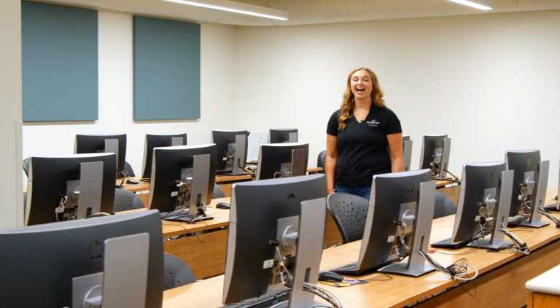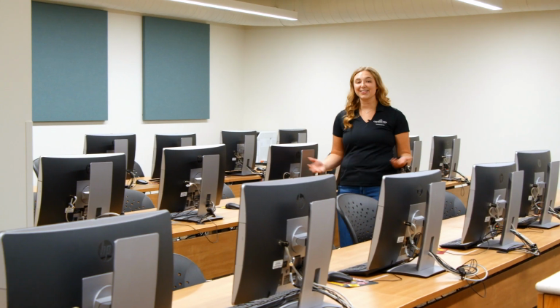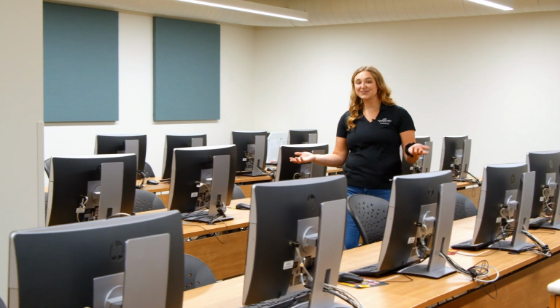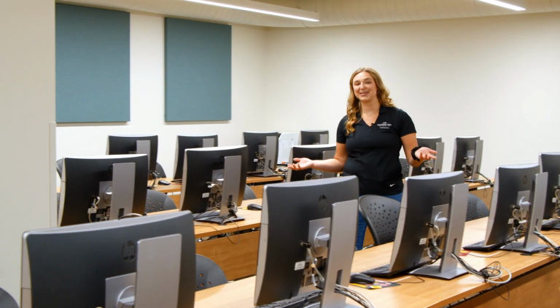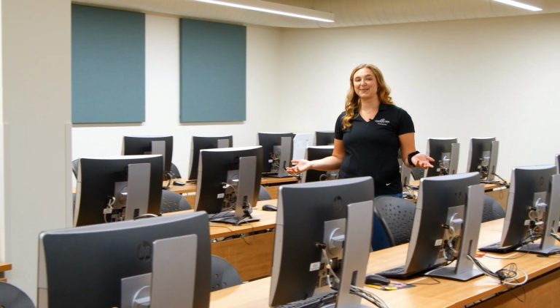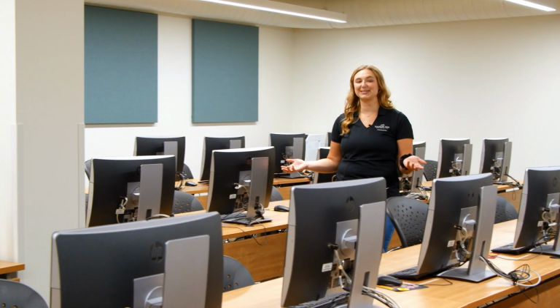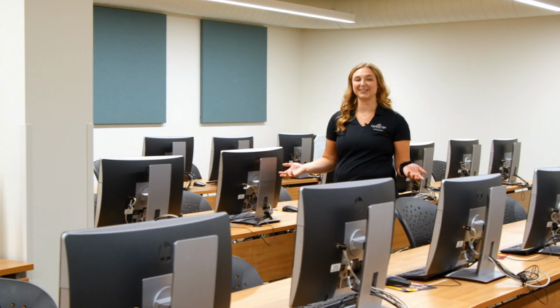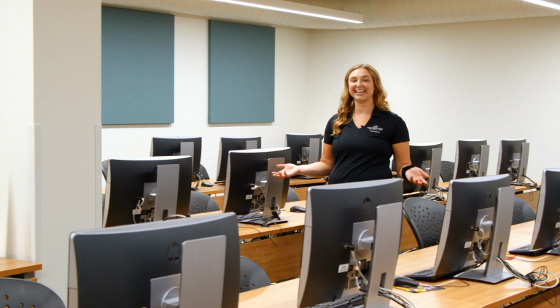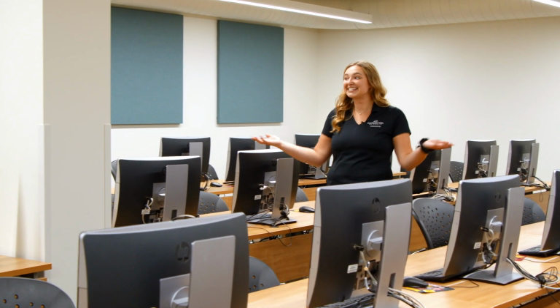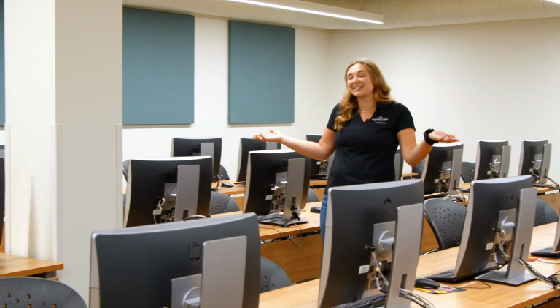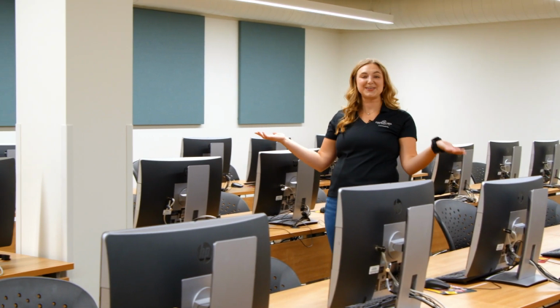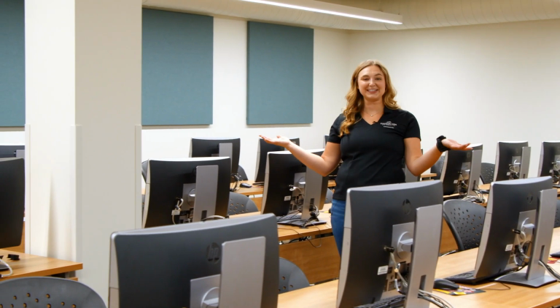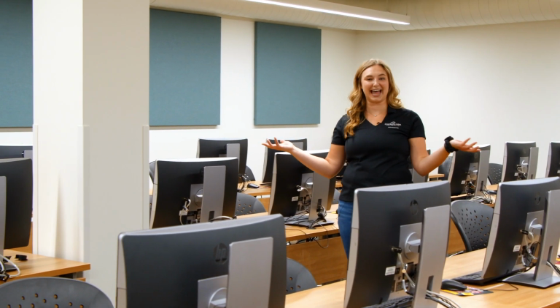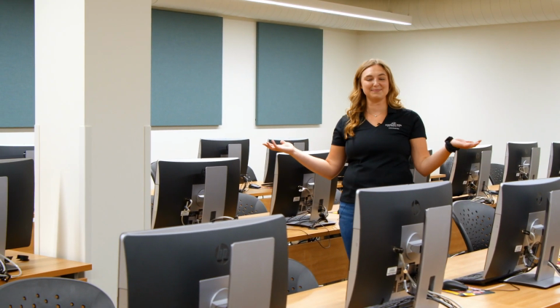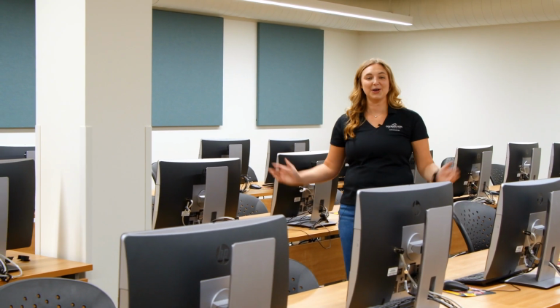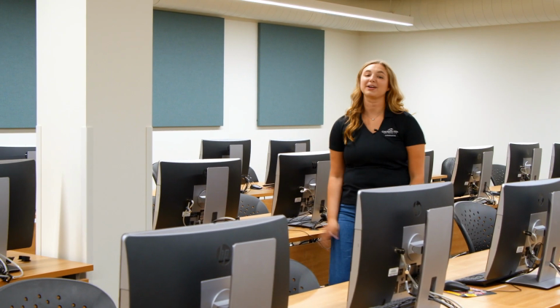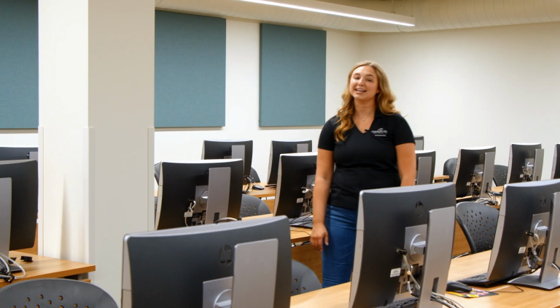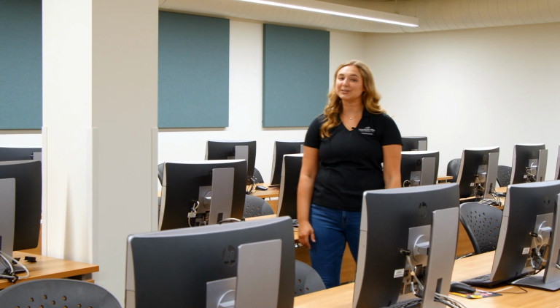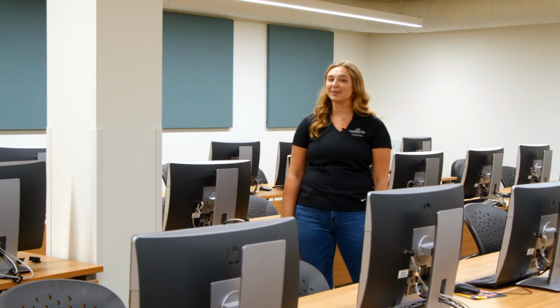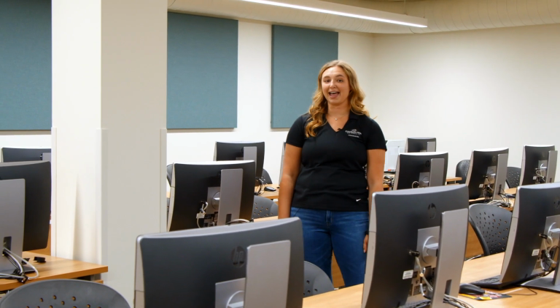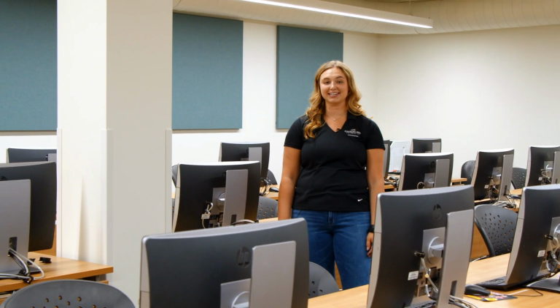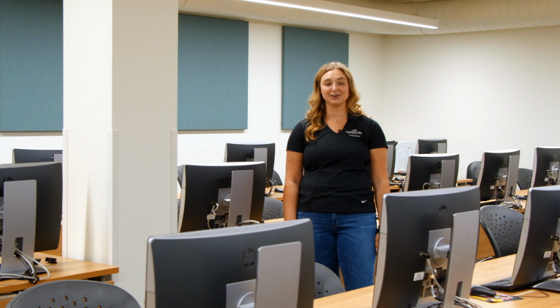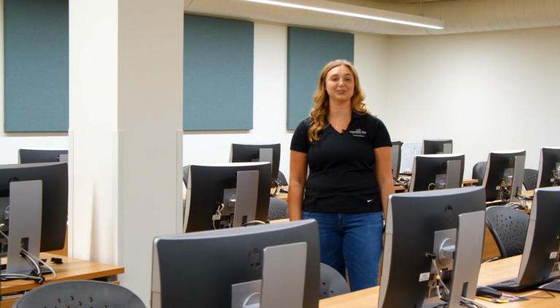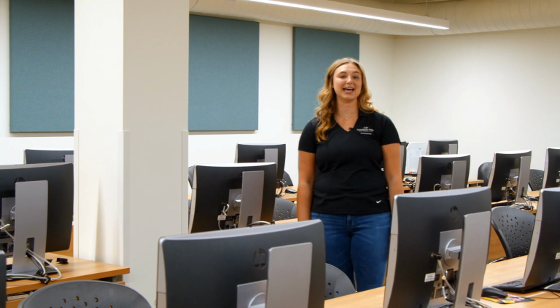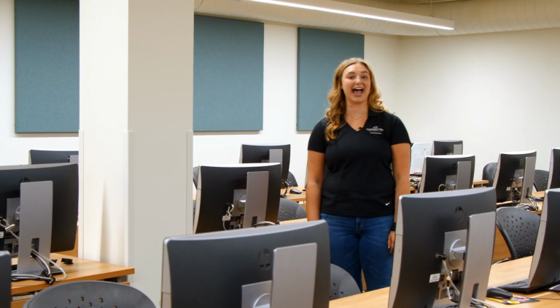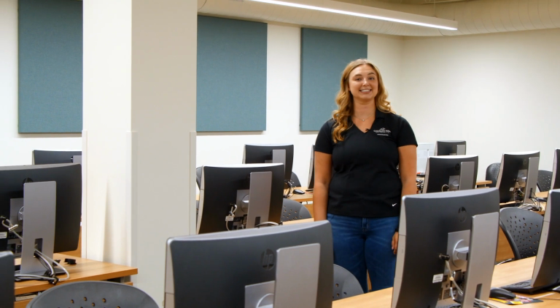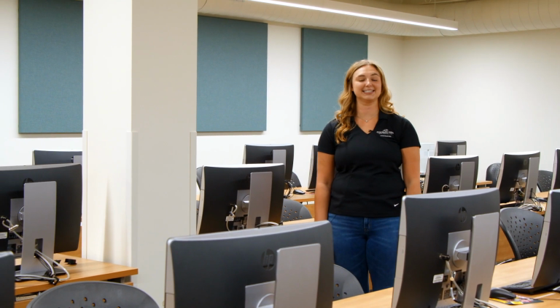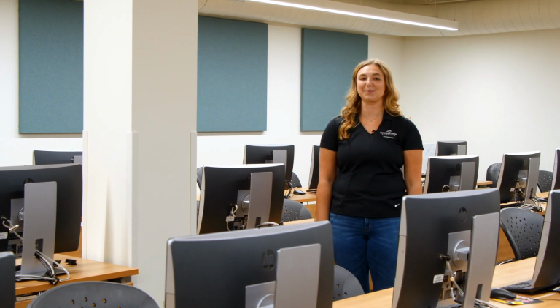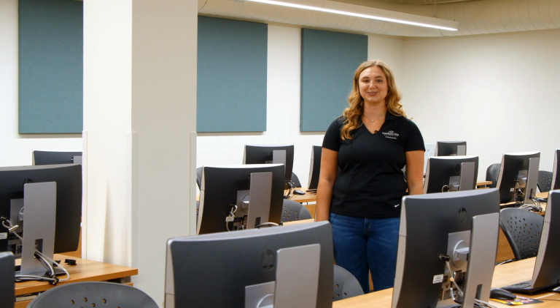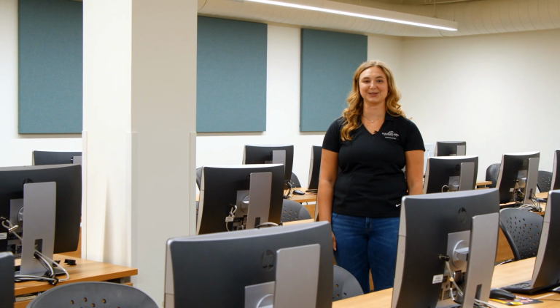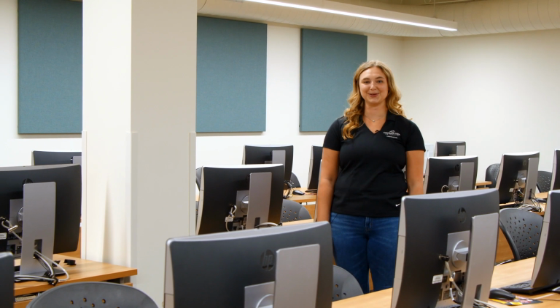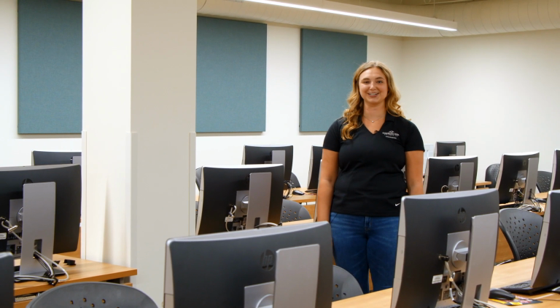Another cool thing about this building is this computer lab. When classes aren't being held here, students have access to come and use the computers.